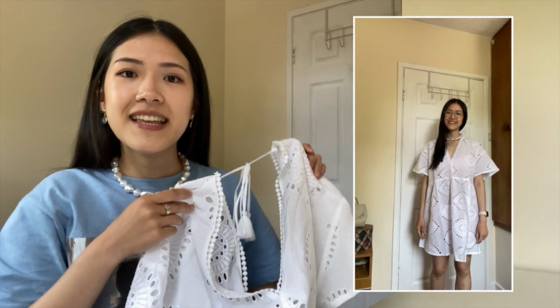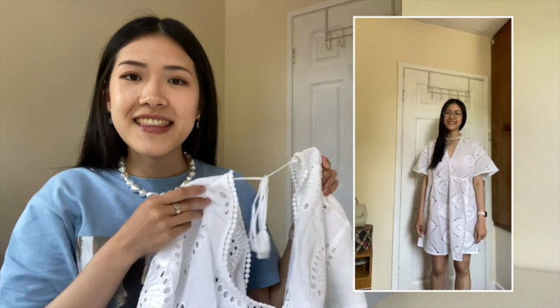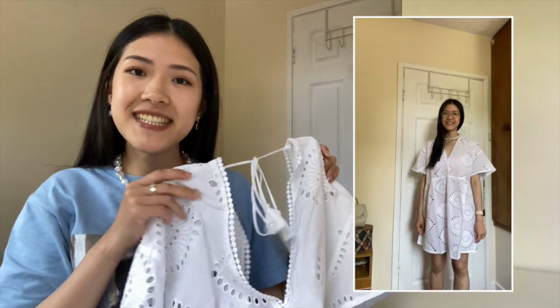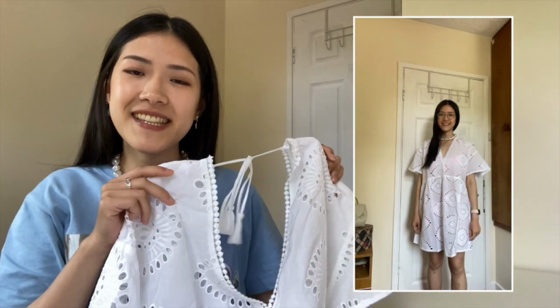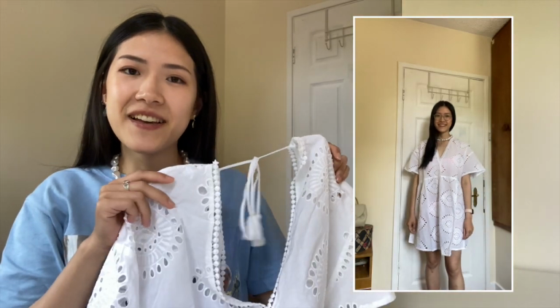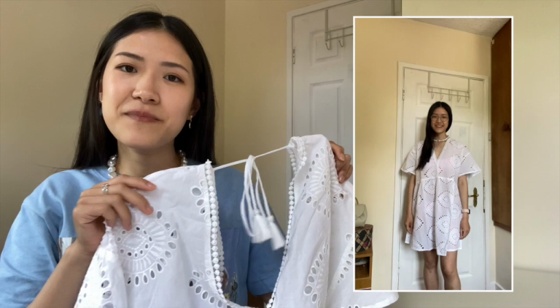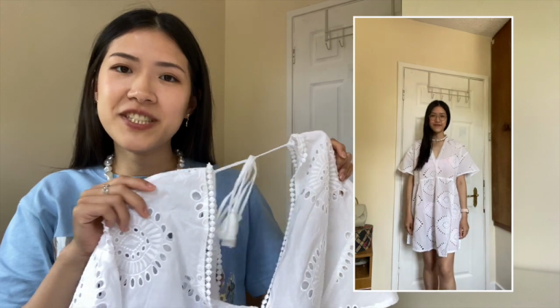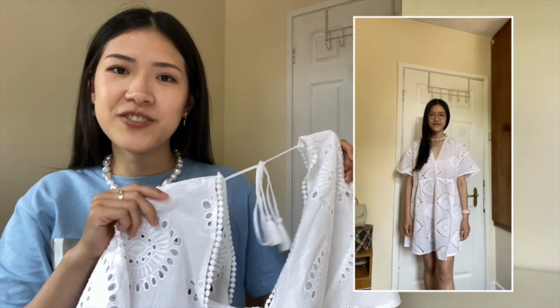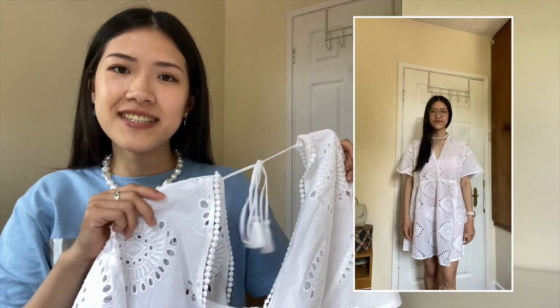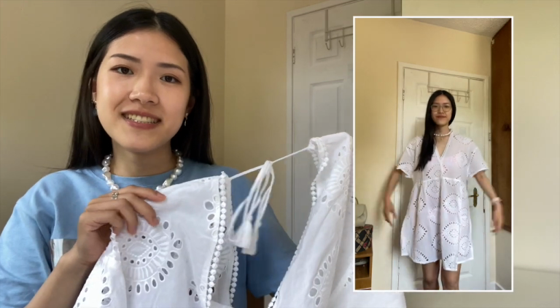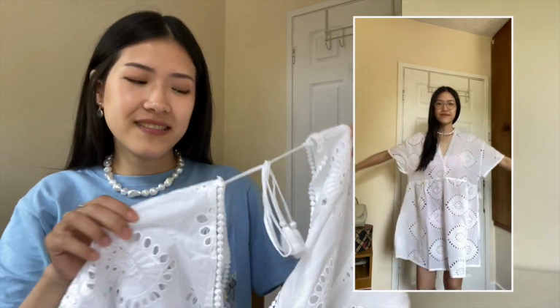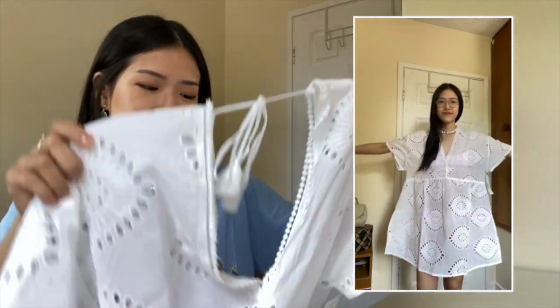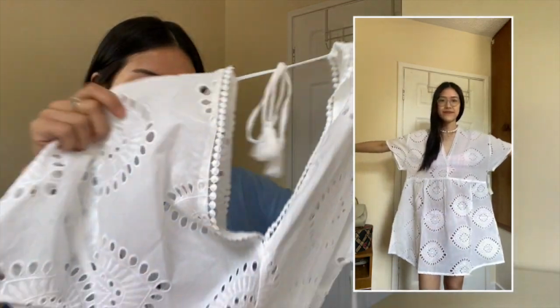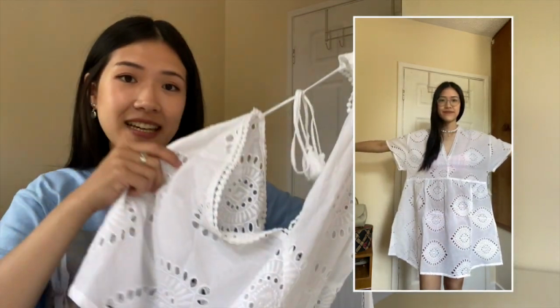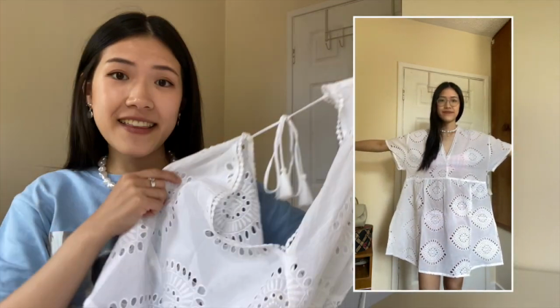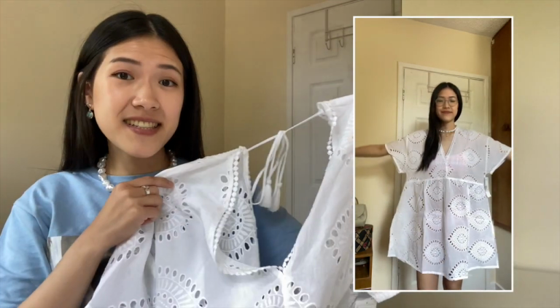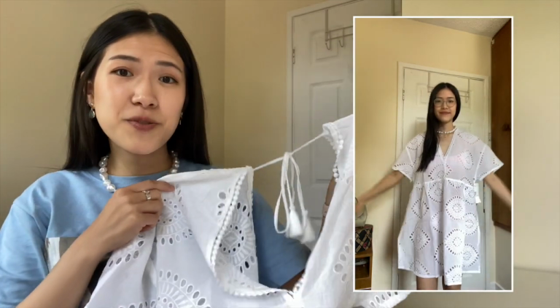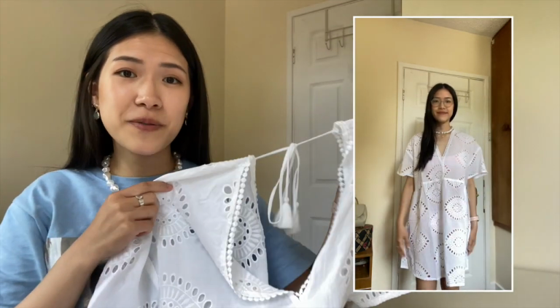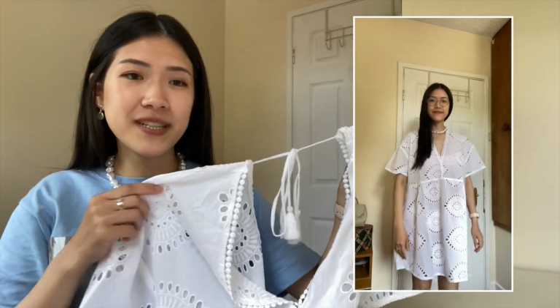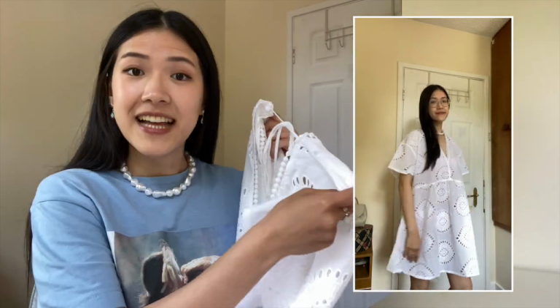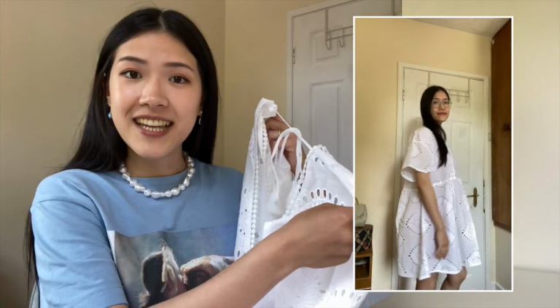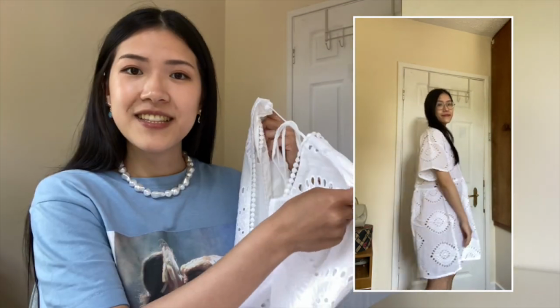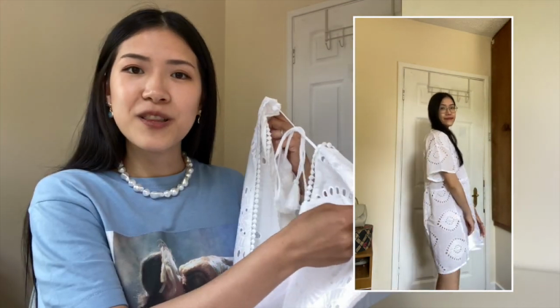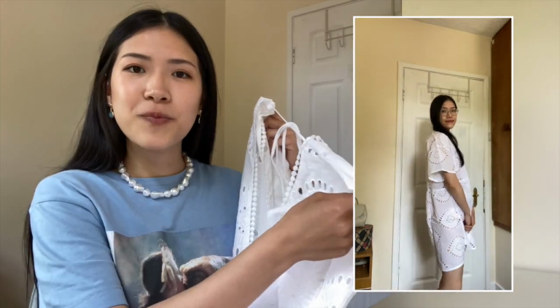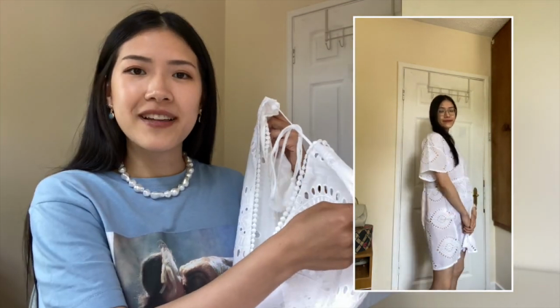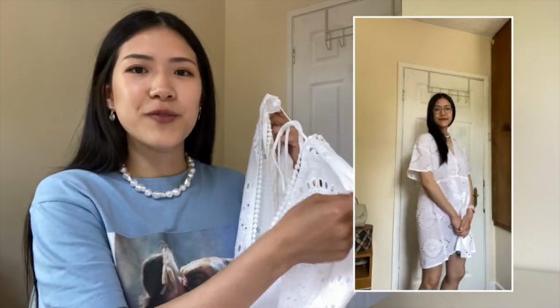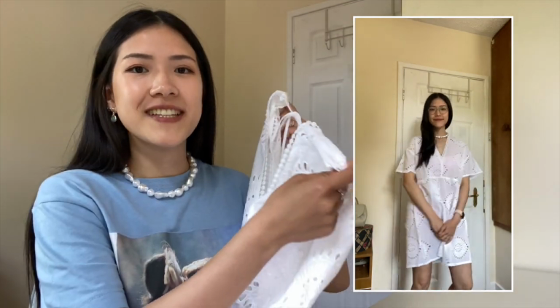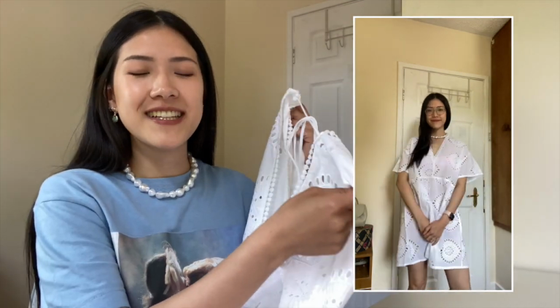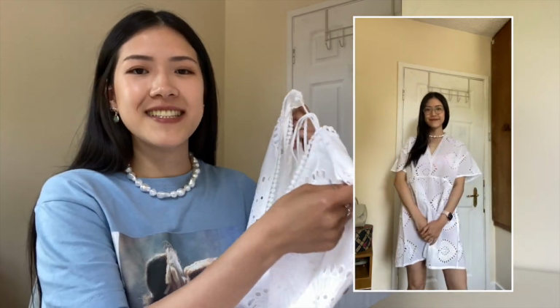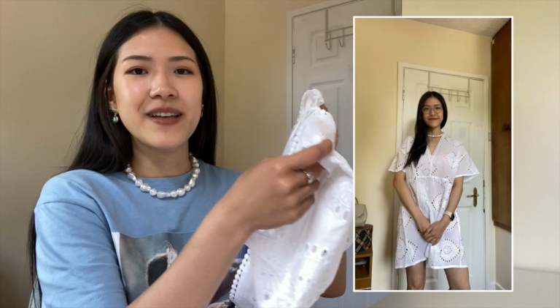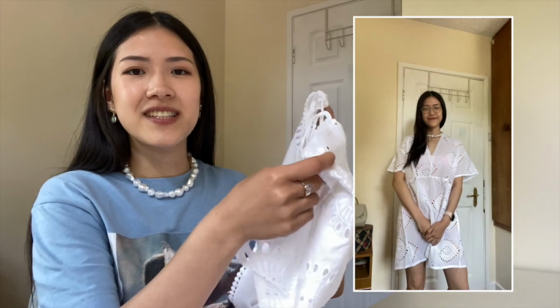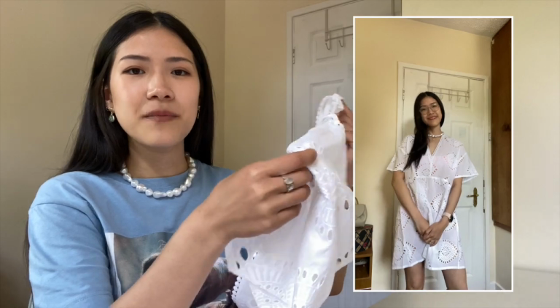This is the other beach dress — I think it's super pretty. I really like the low back with the tie detail at the top.